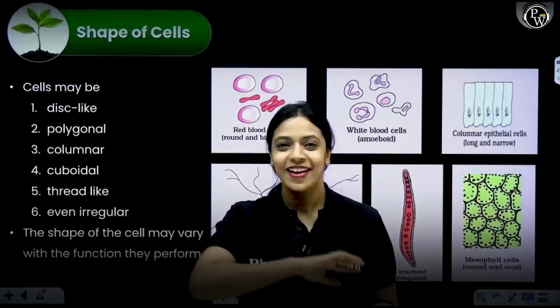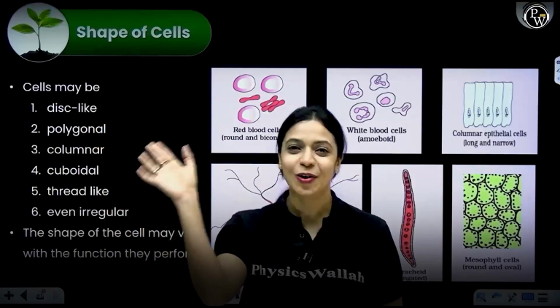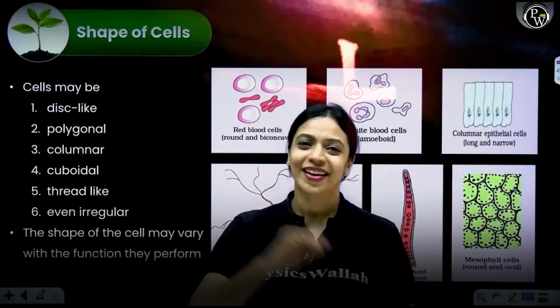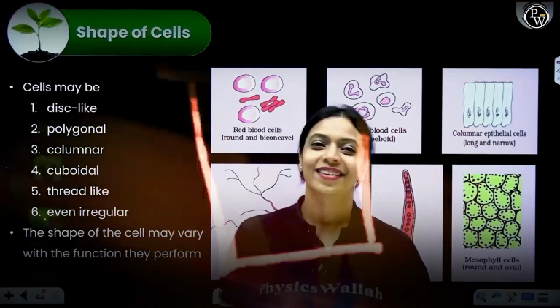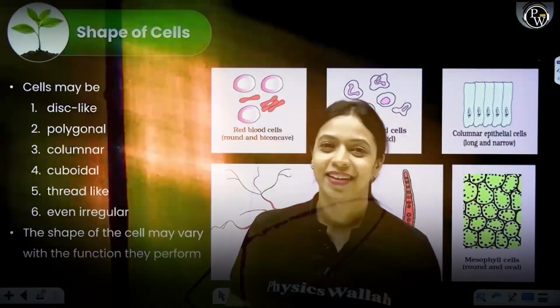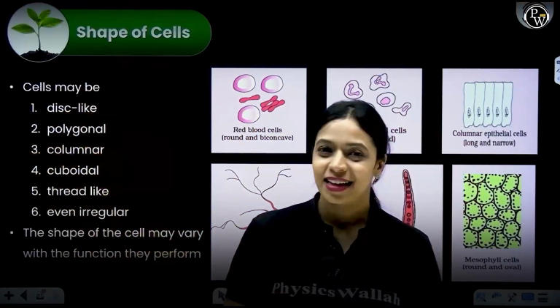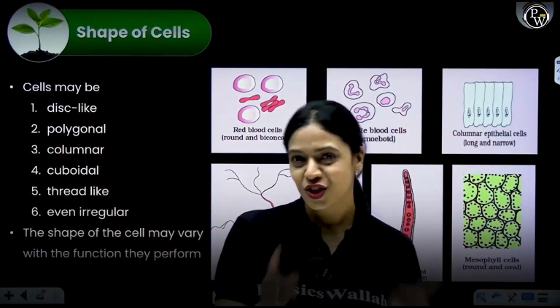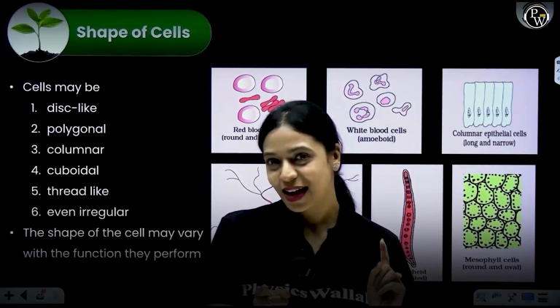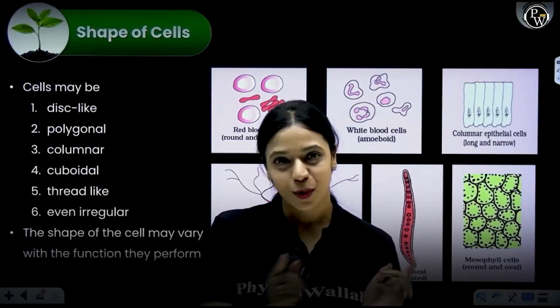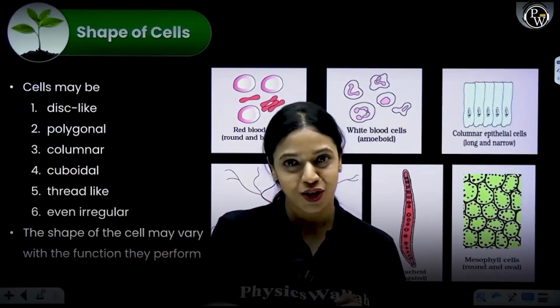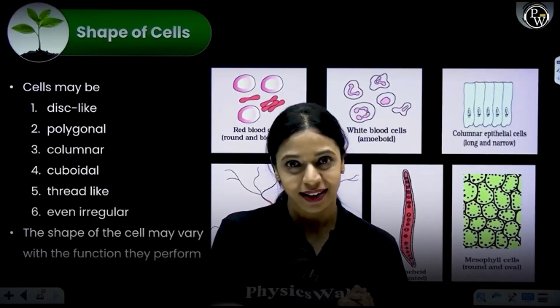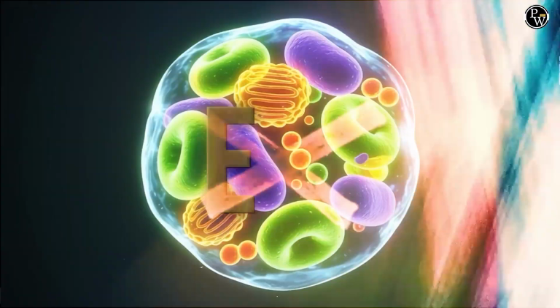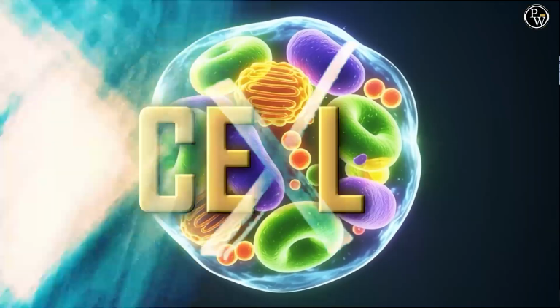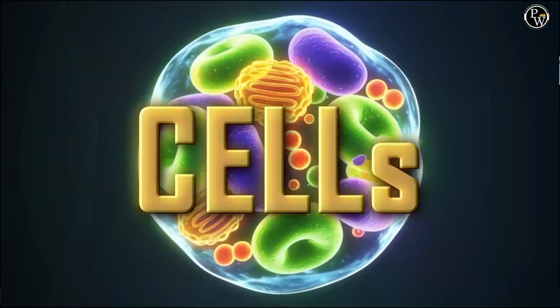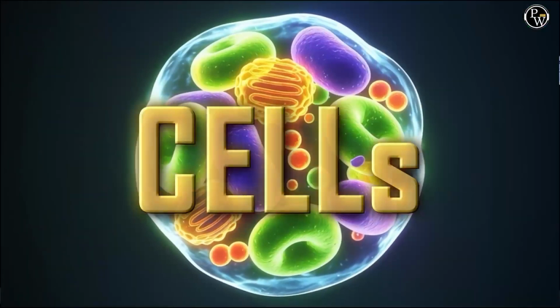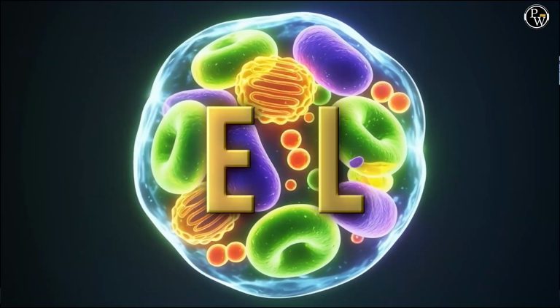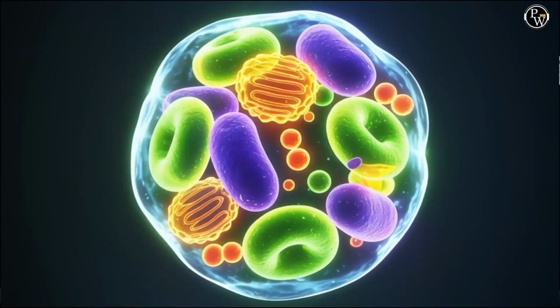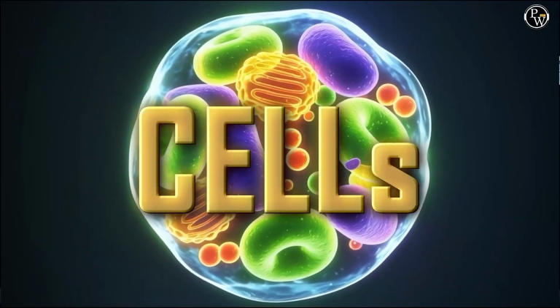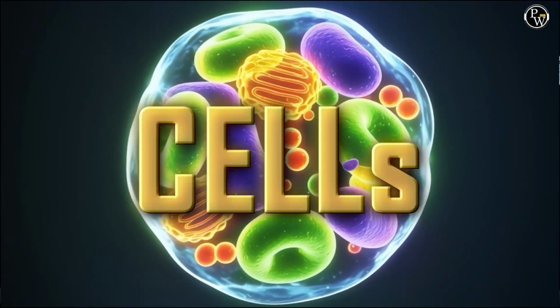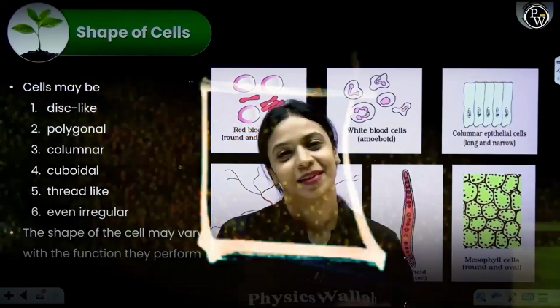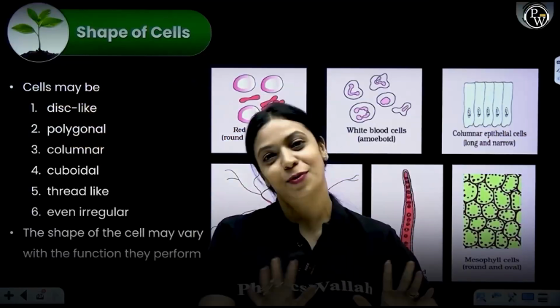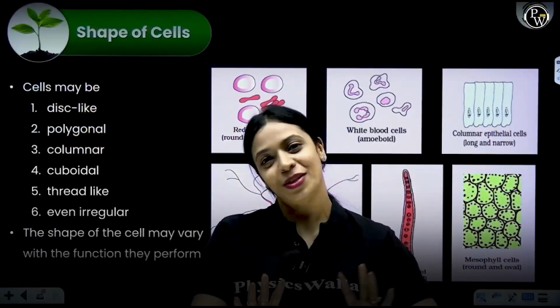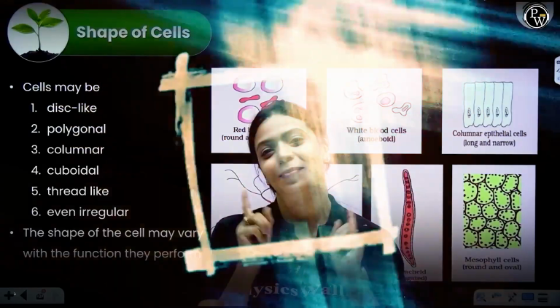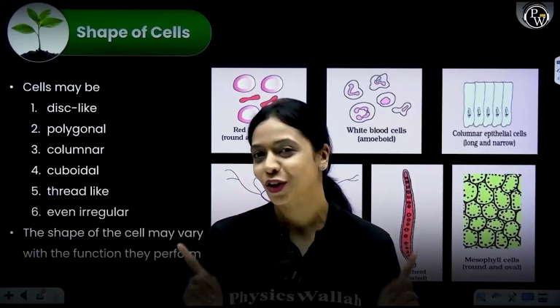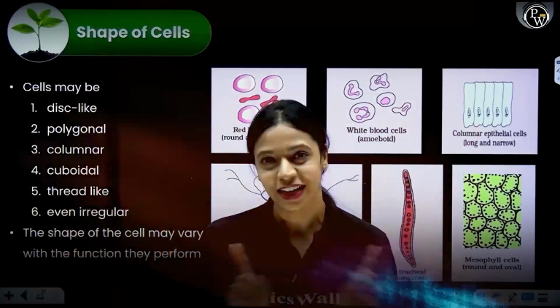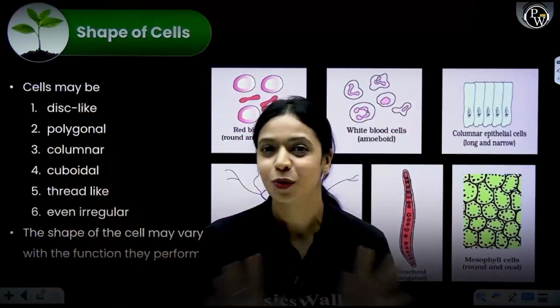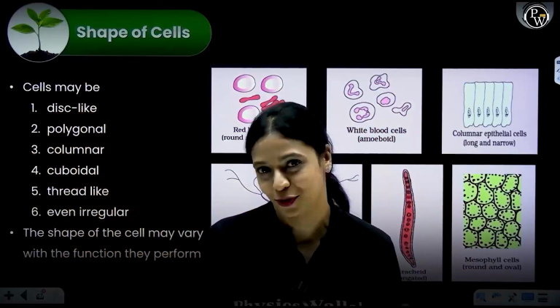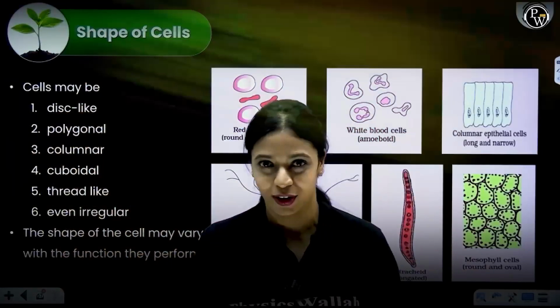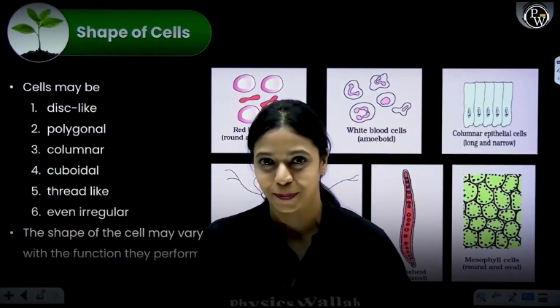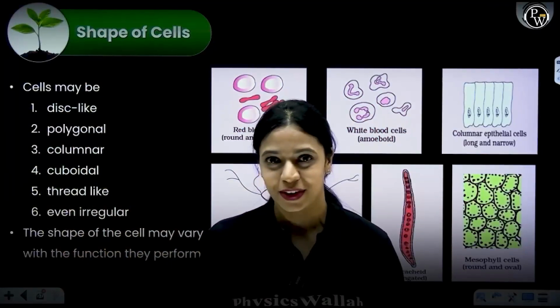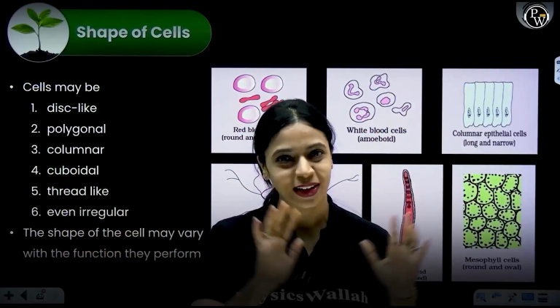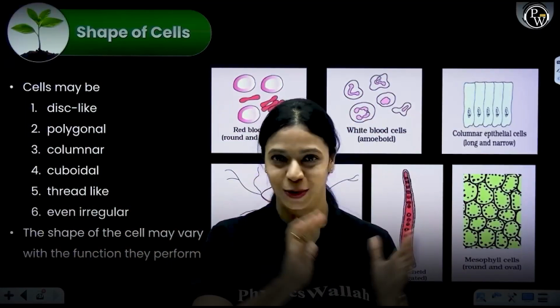Hello there. Let's just have a quick chat about cells, shall we? I promise I am not going to take too much of your time. So, let's go.